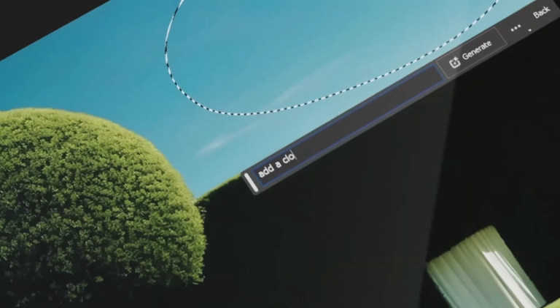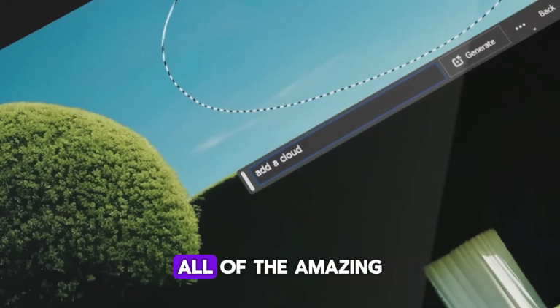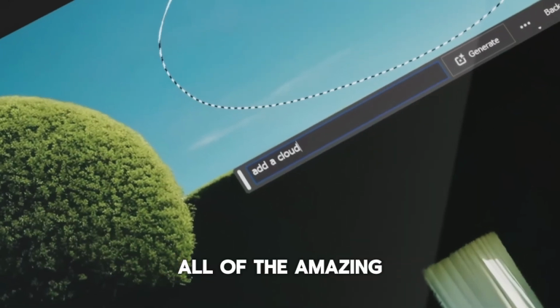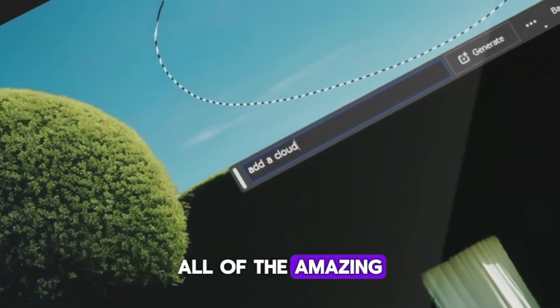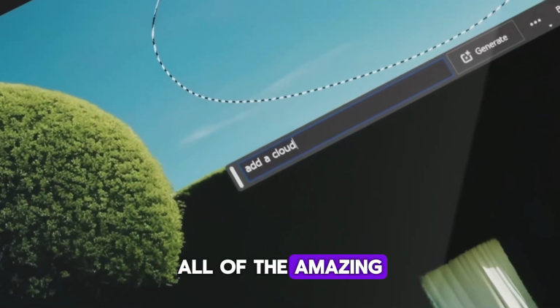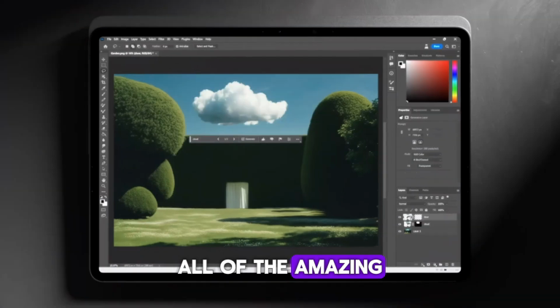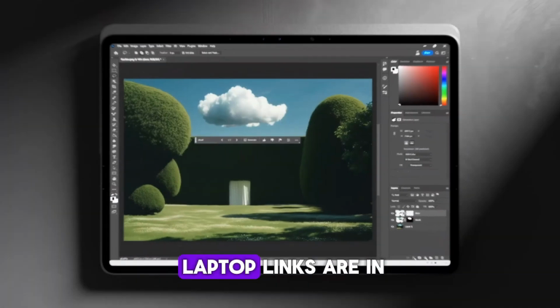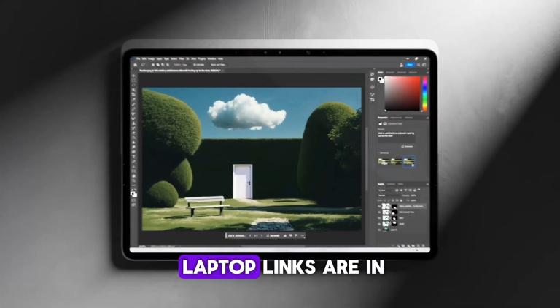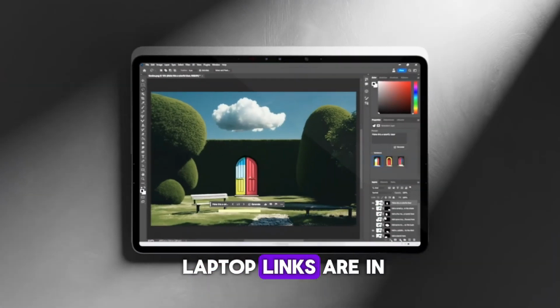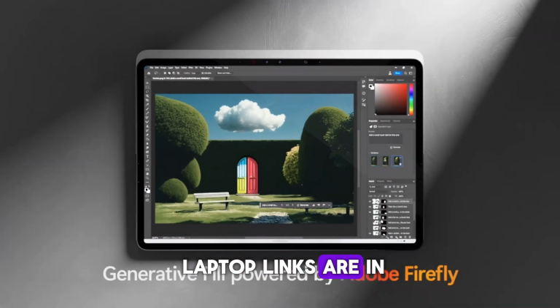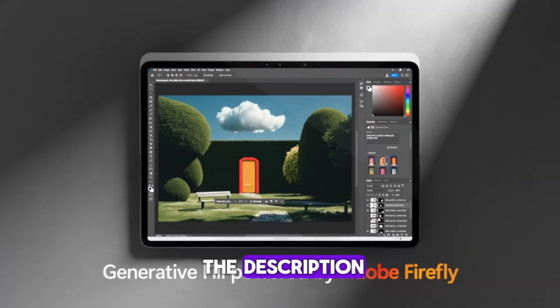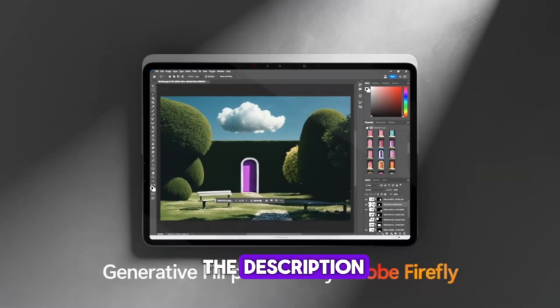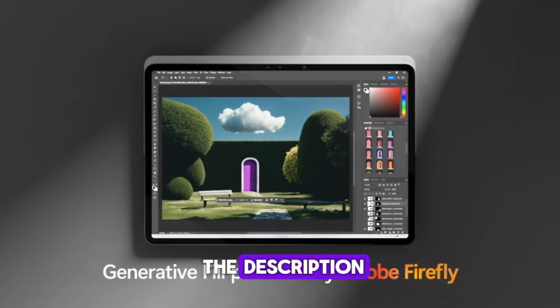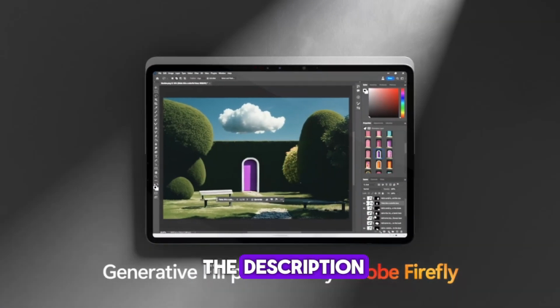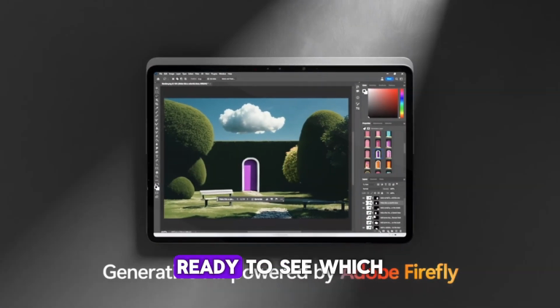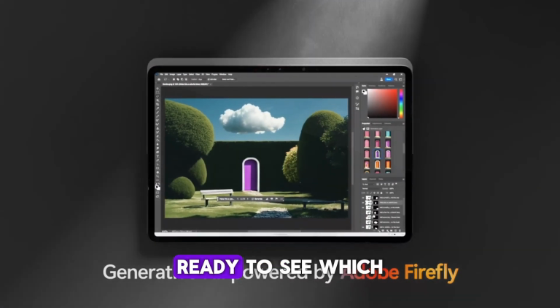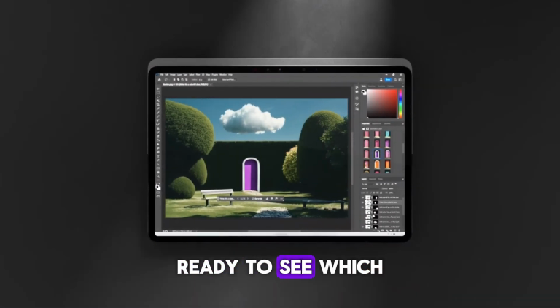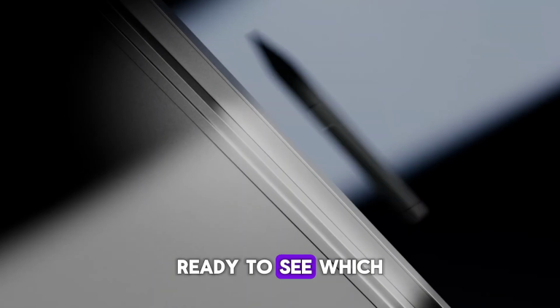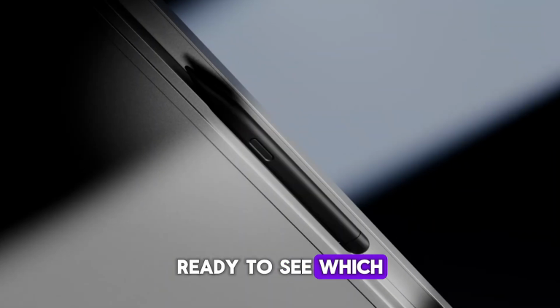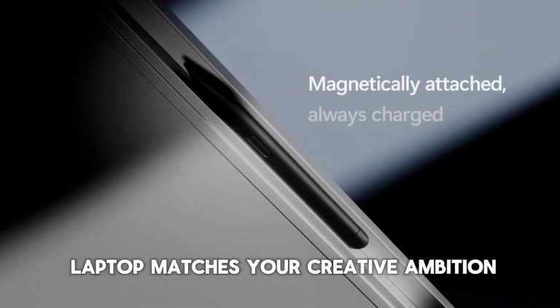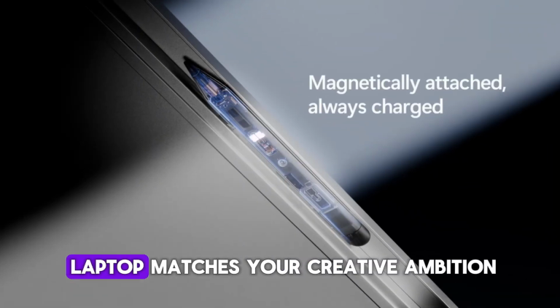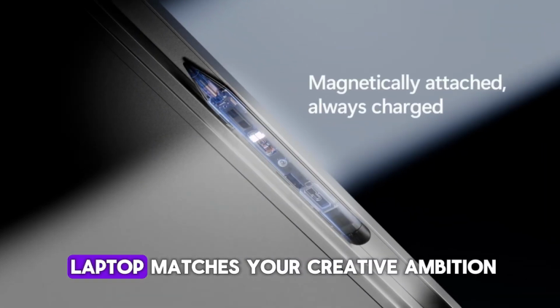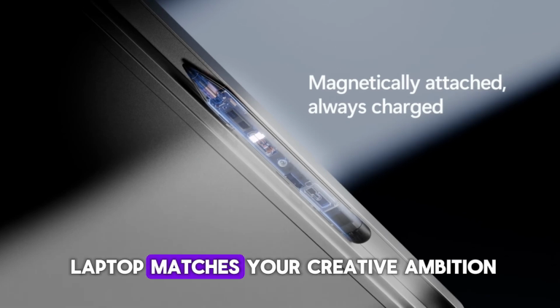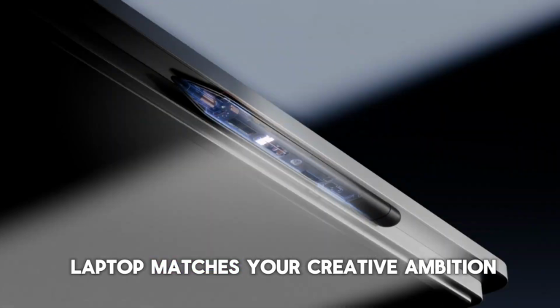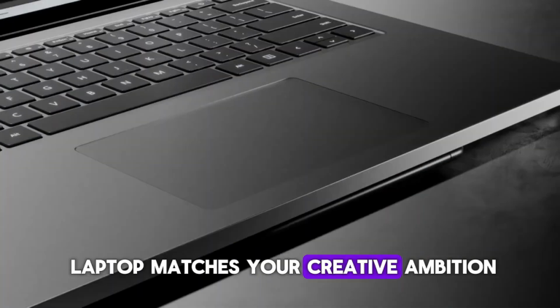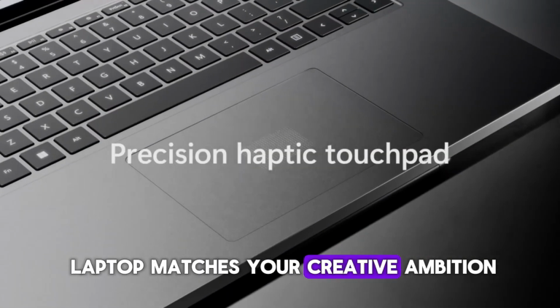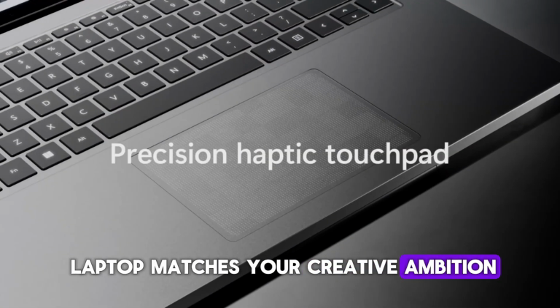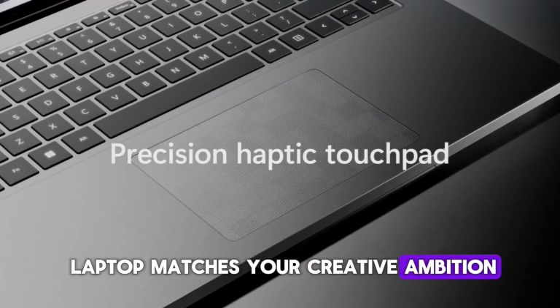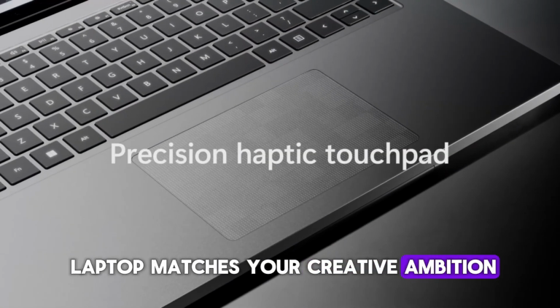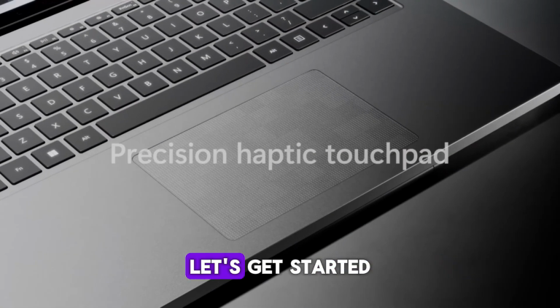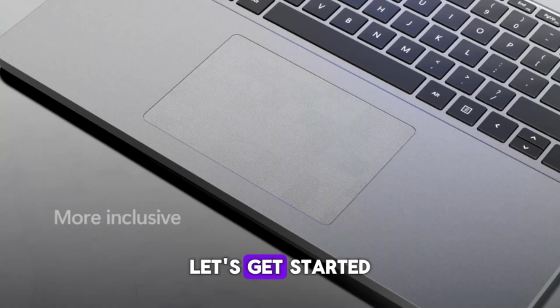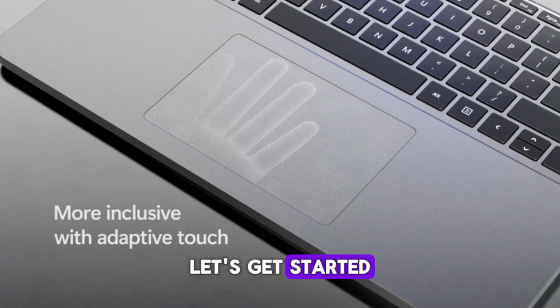All of the amazing laptop links are in the description. Ready to see which laptop matches your creative ambition? Let's get started.